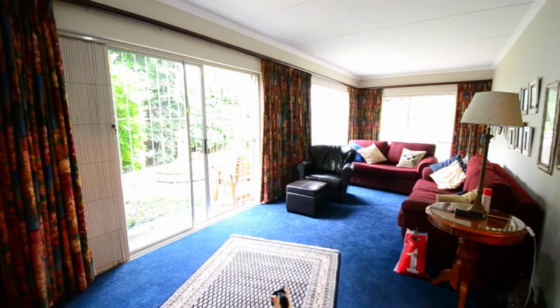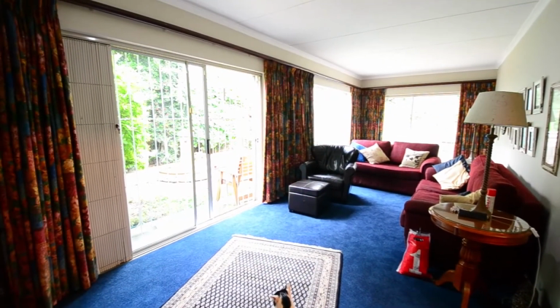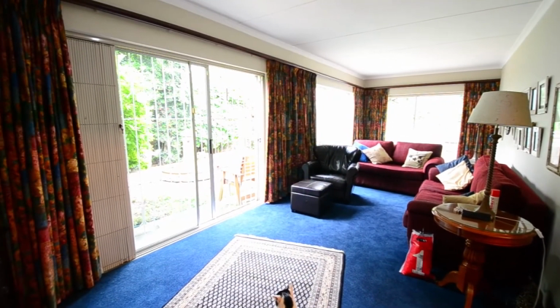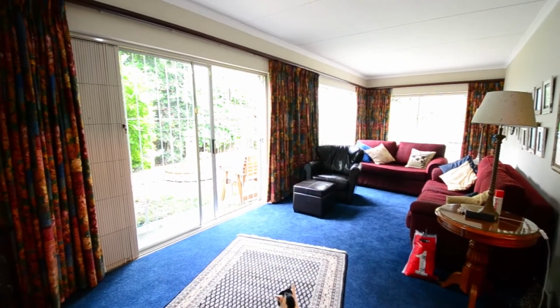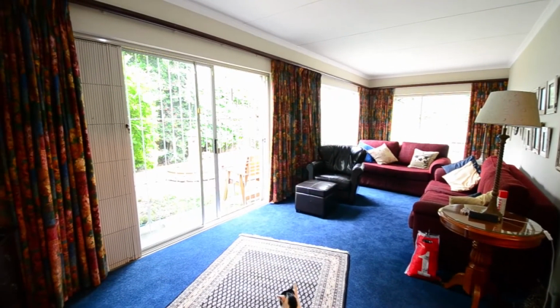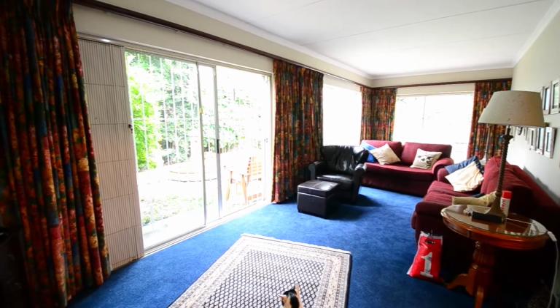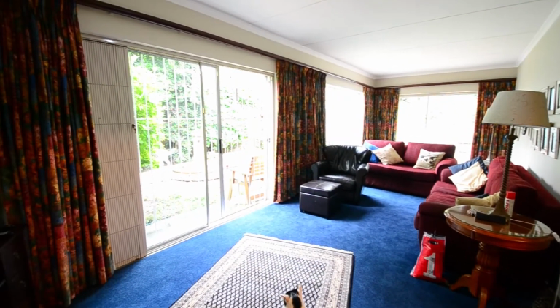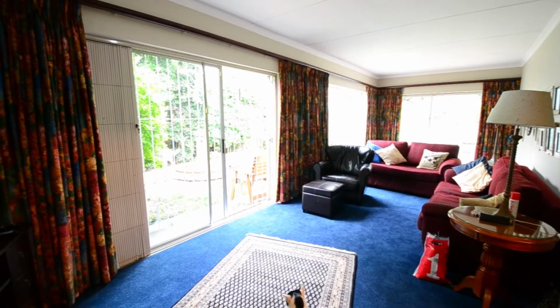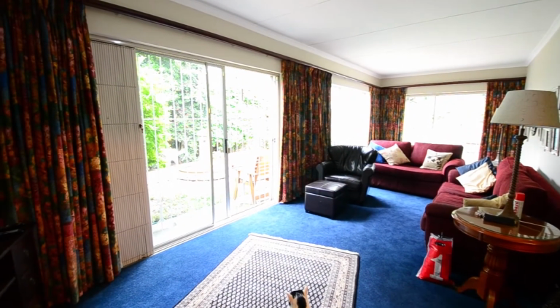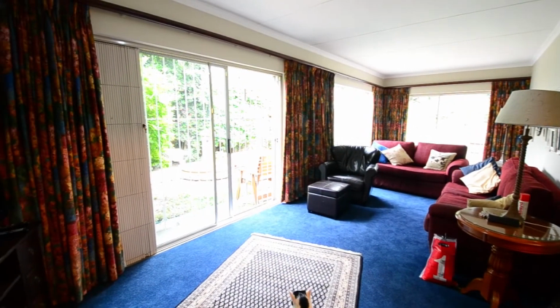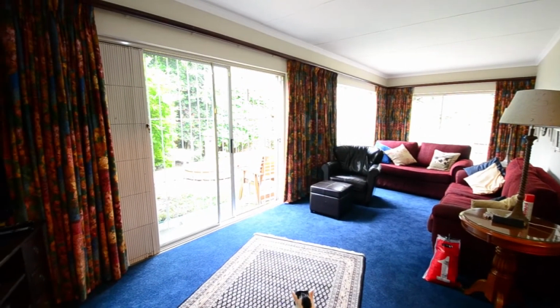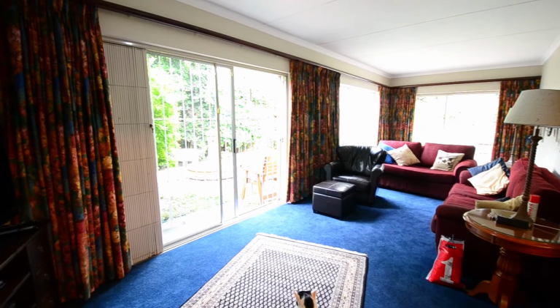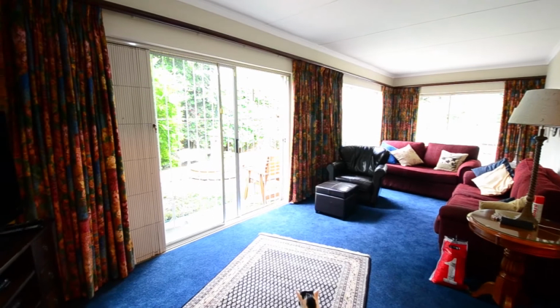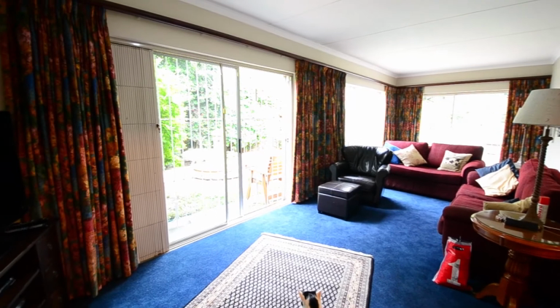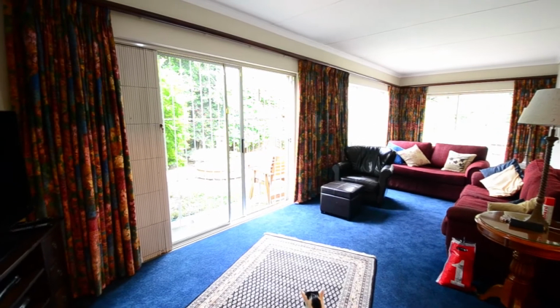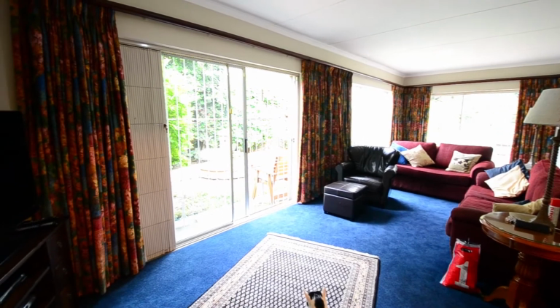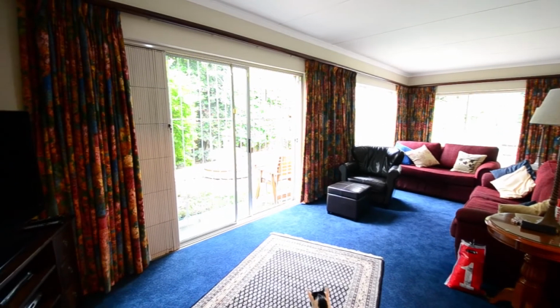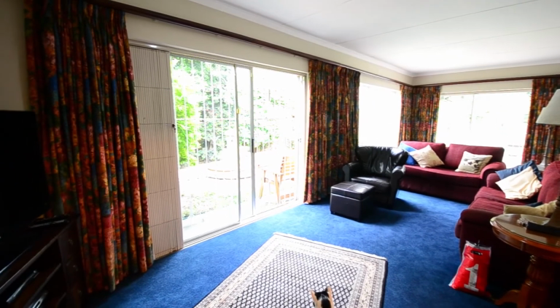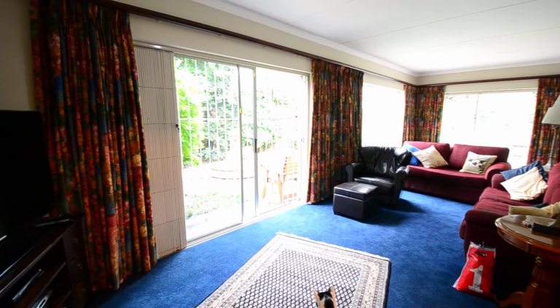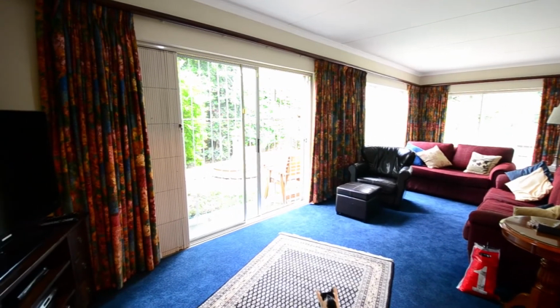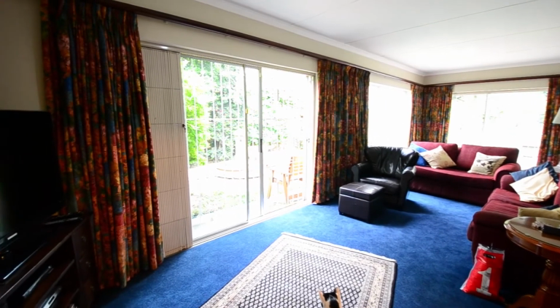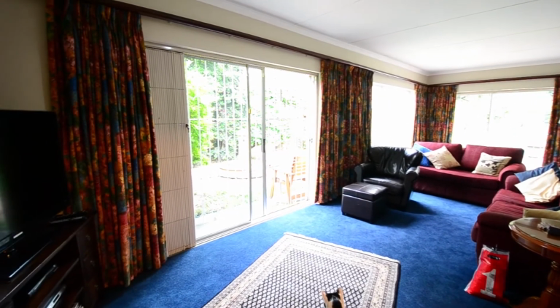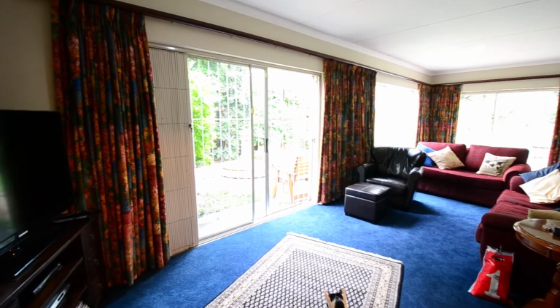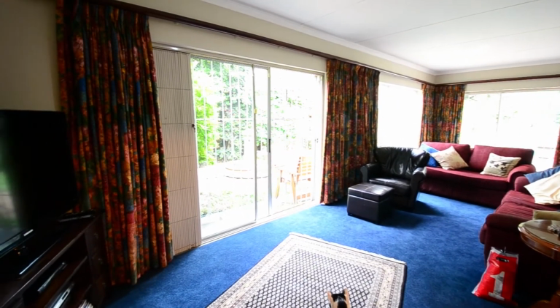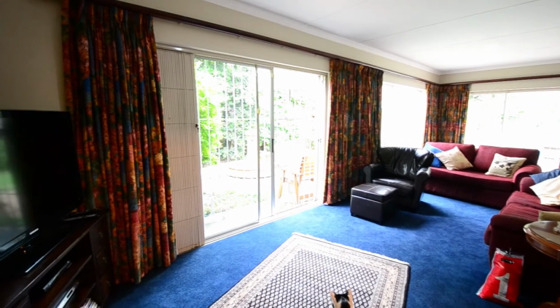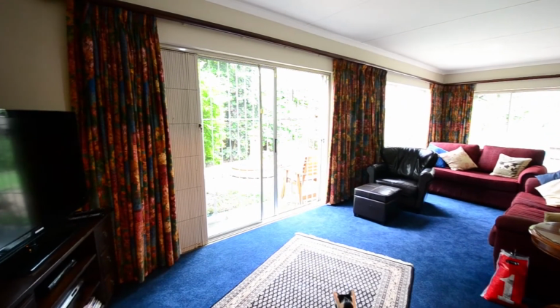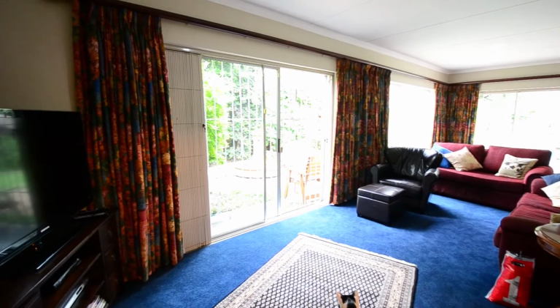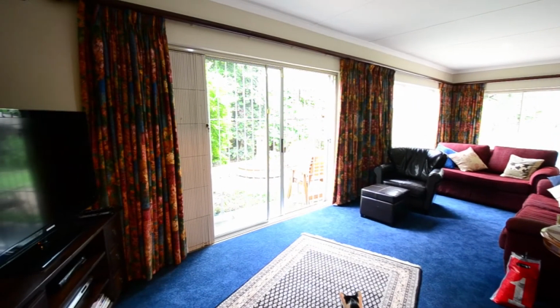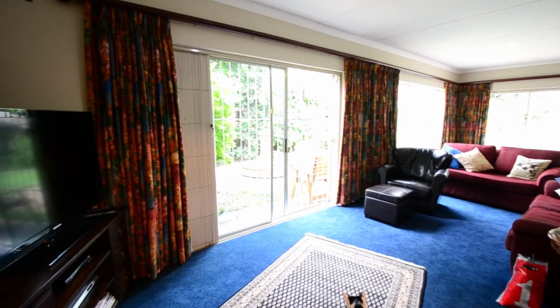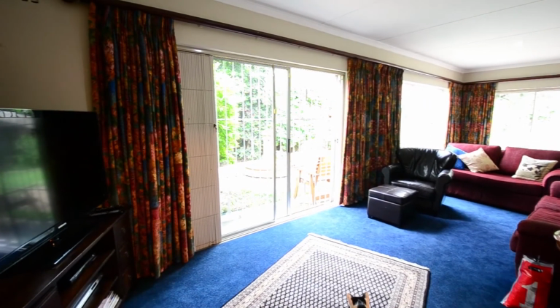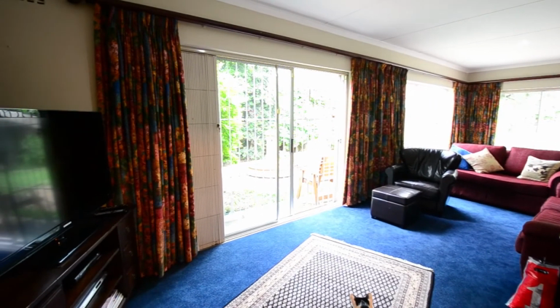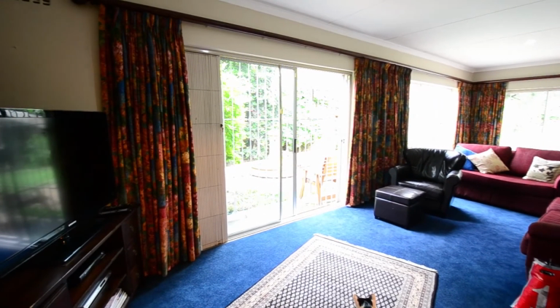The TV lounge features carpeted floors, down lighters, large windows and a sliding glass door which leads out into the garden.